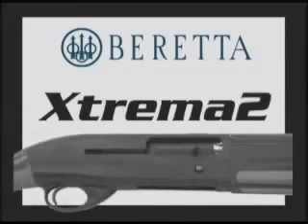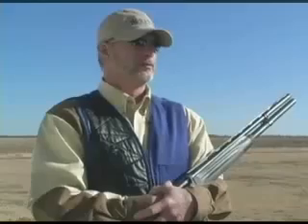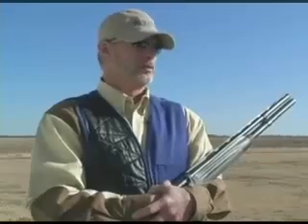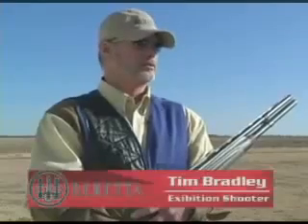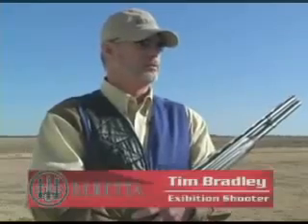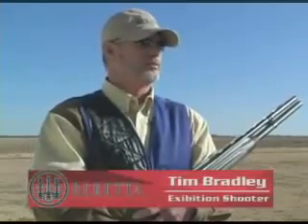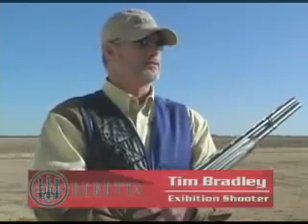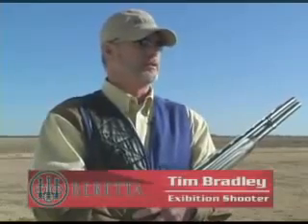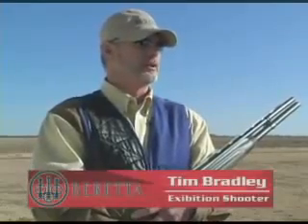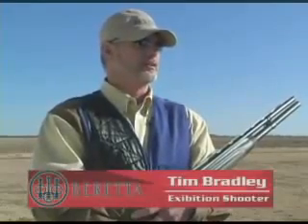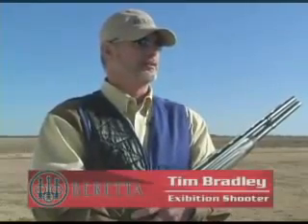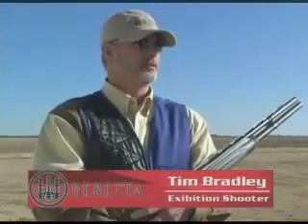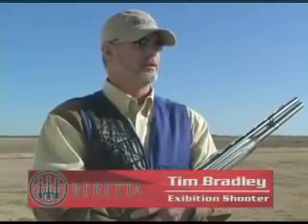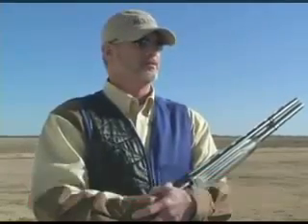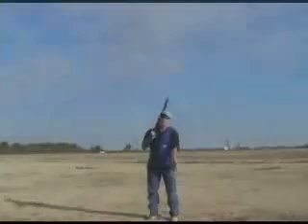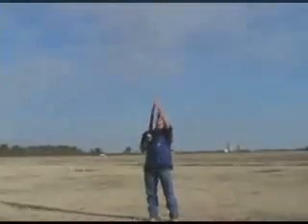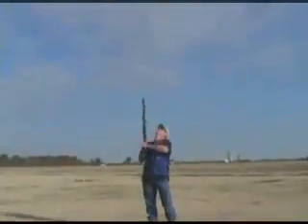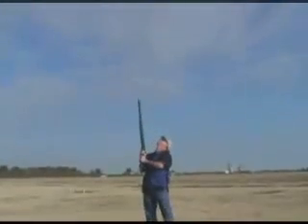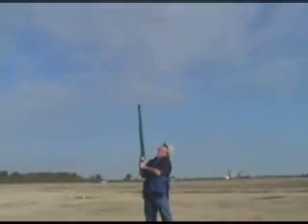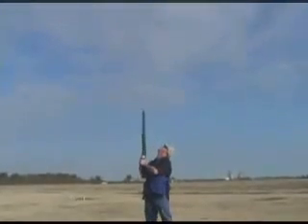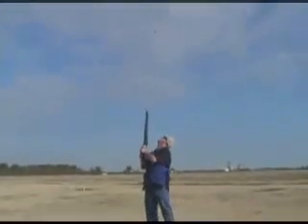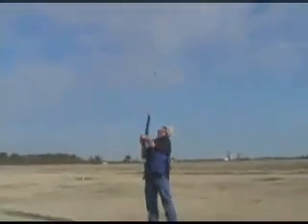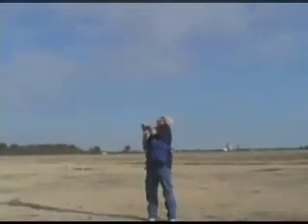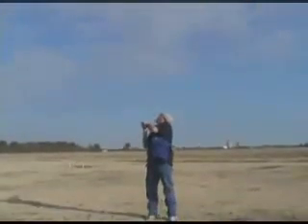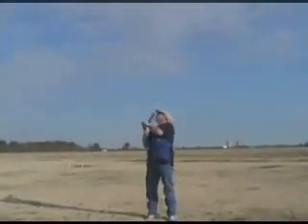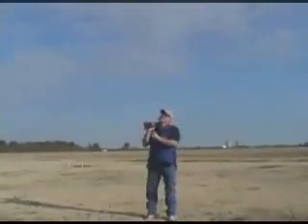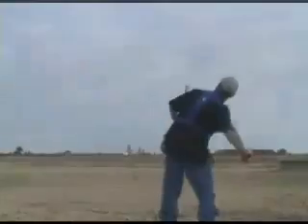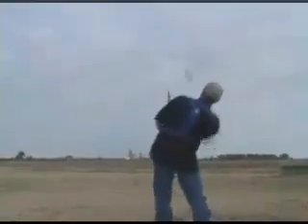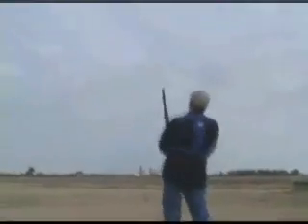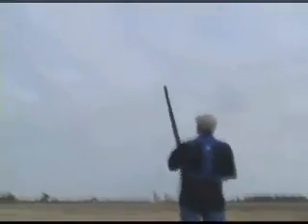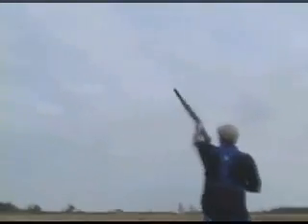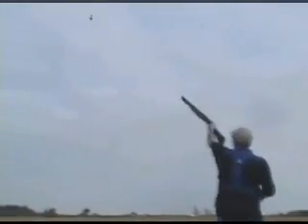One of the most important features of any shotgun is low recoil. The Xtrema II has more recoil reducing features than any other gun on the market.